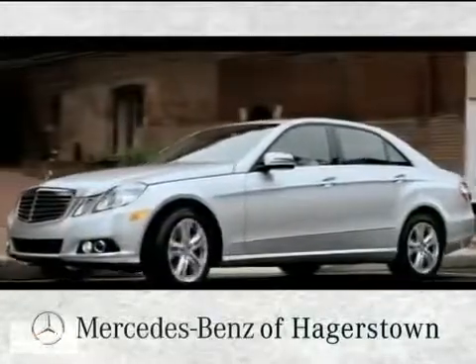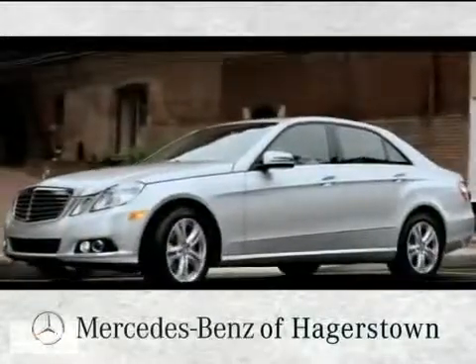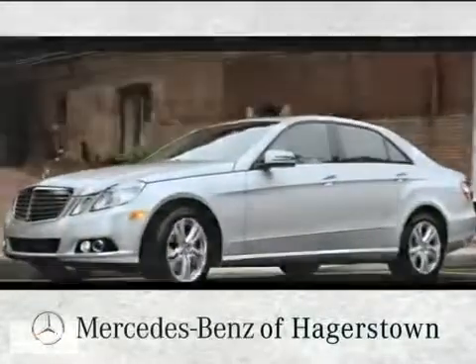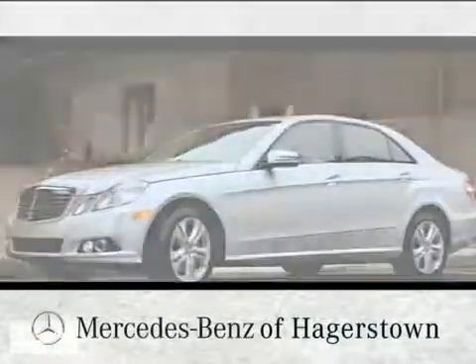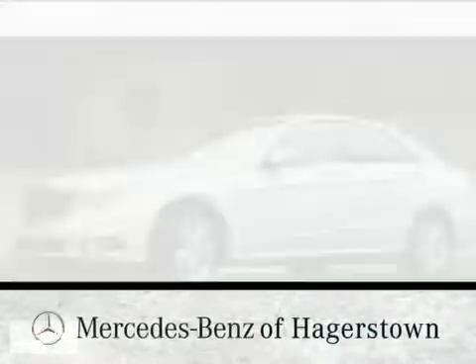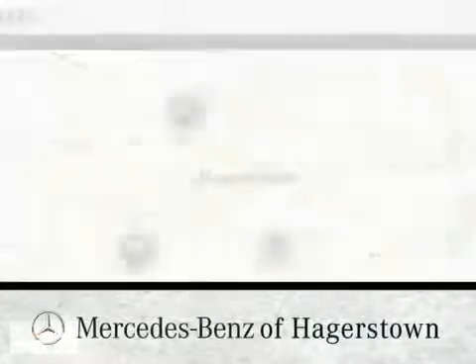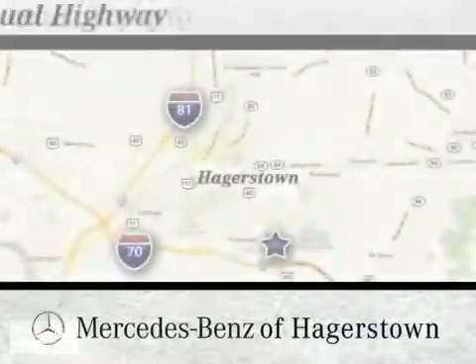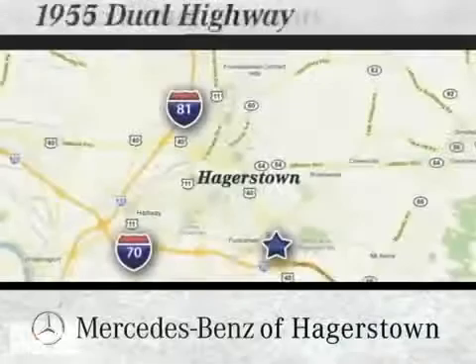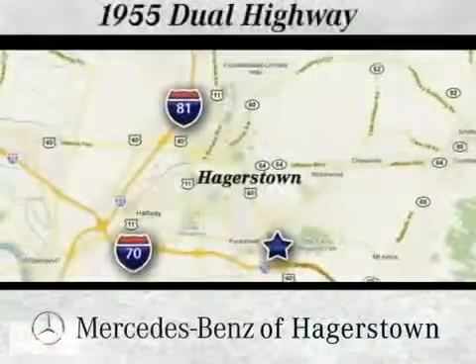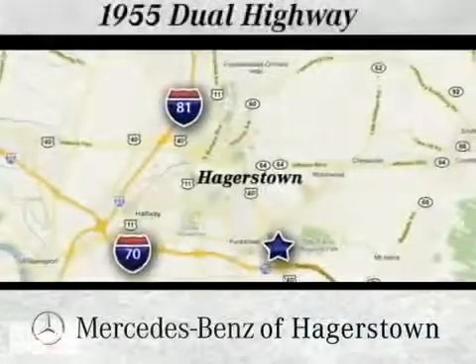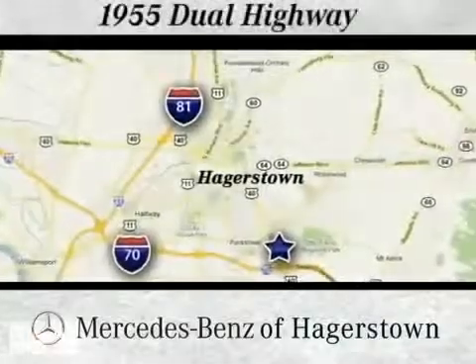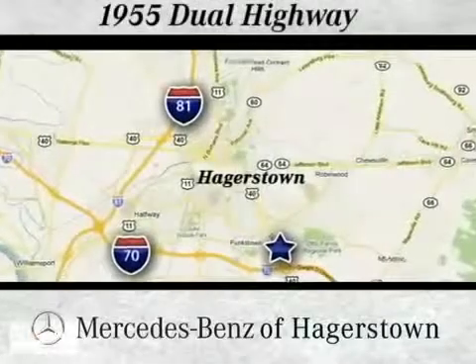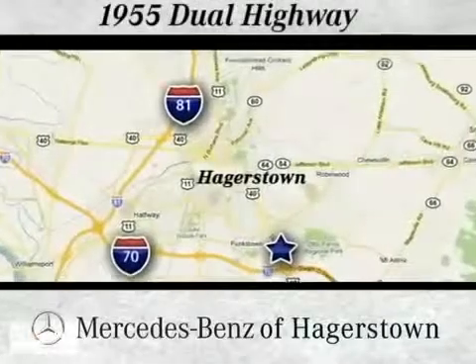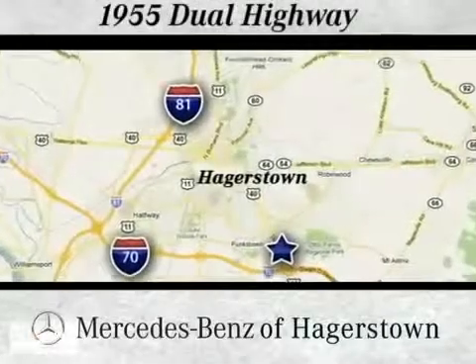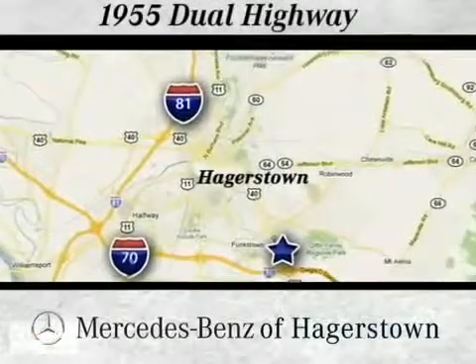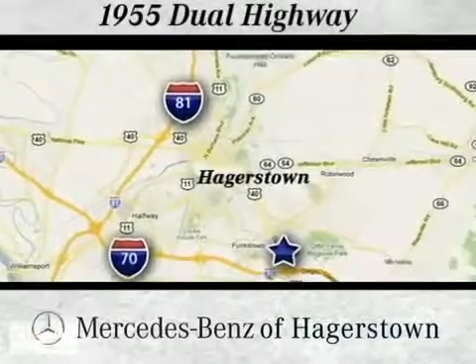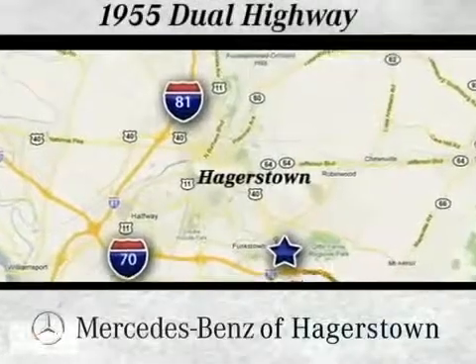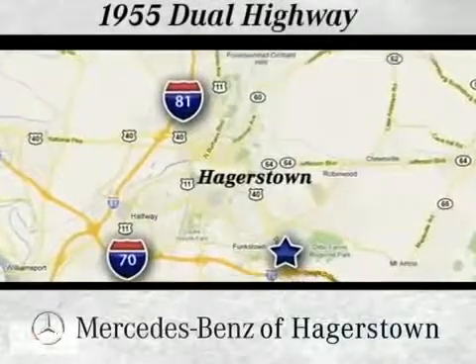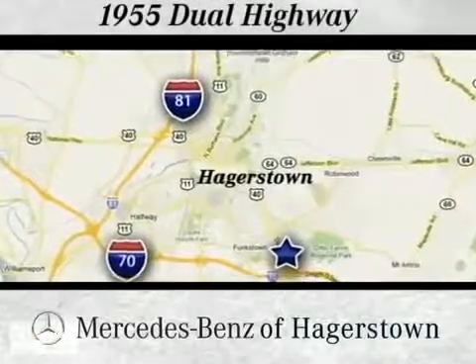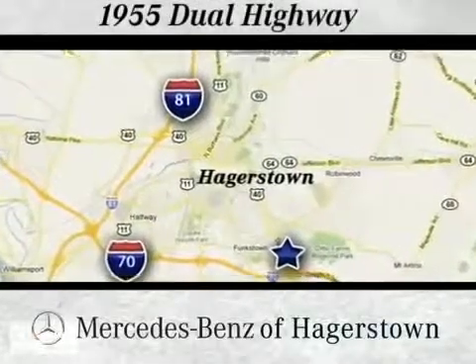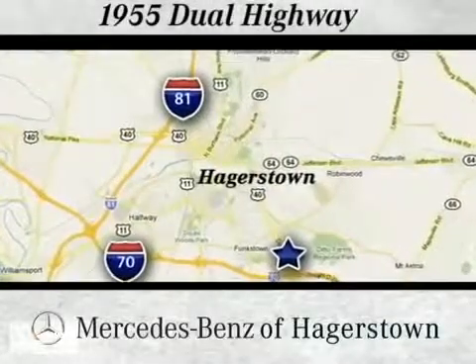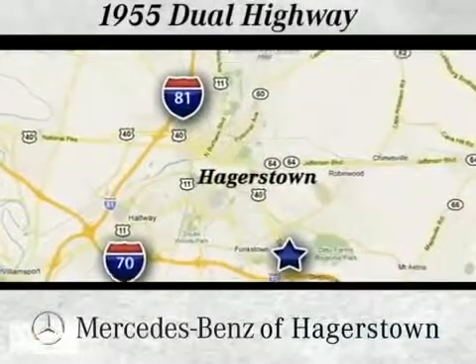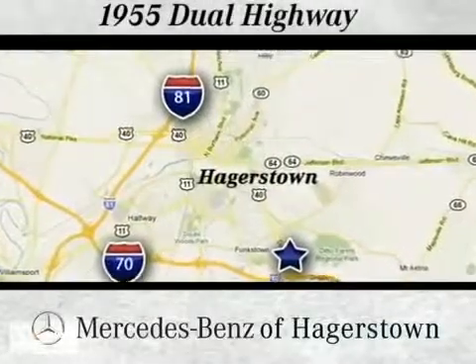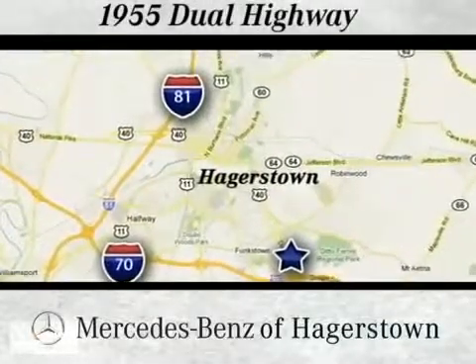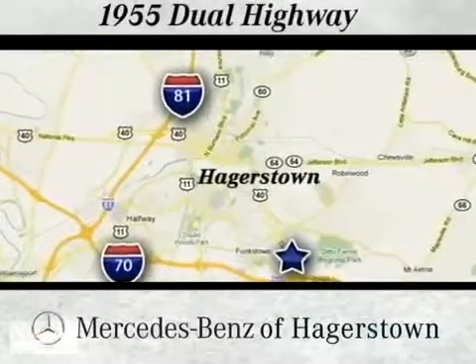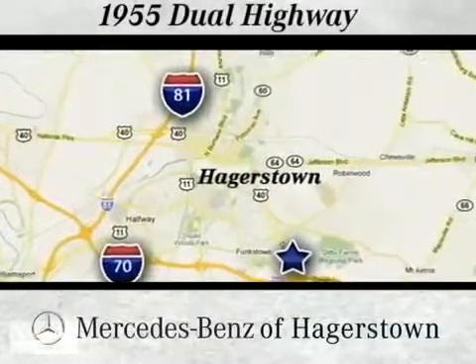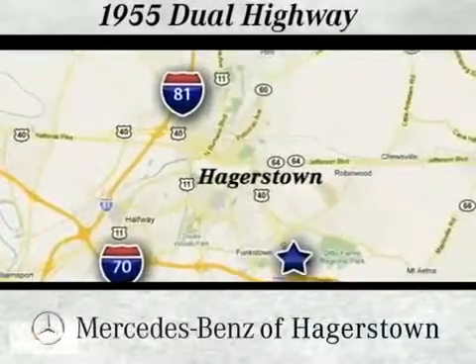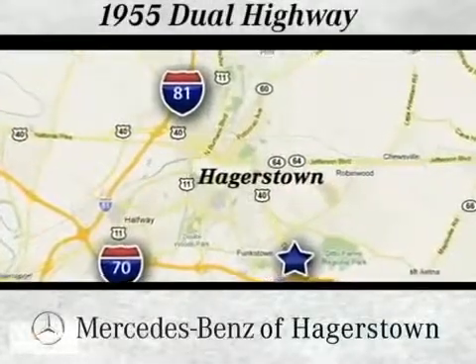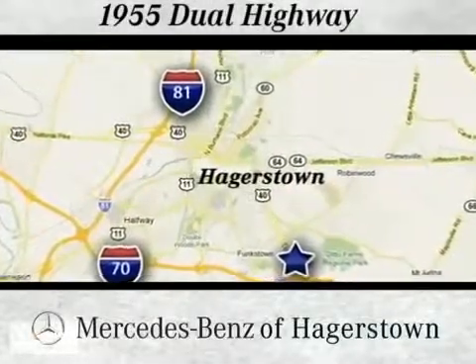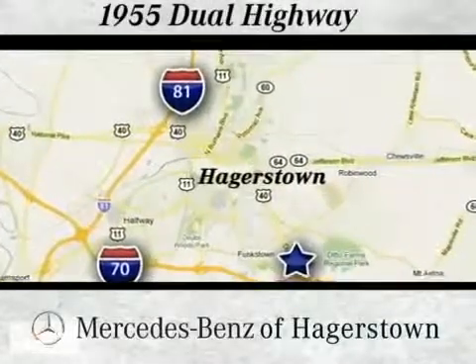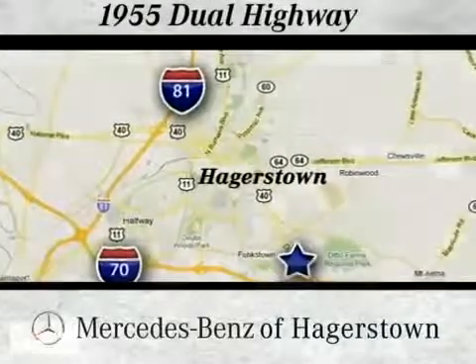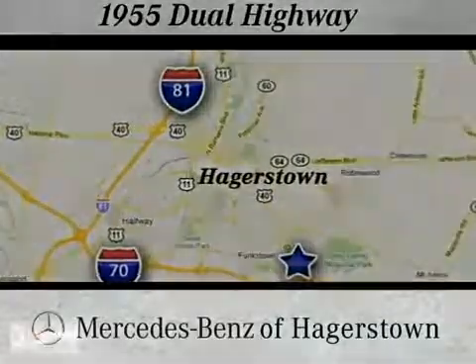Come see us today. We are conveniently located at 1955 Dual Highway in Hagerstown, Maryland.